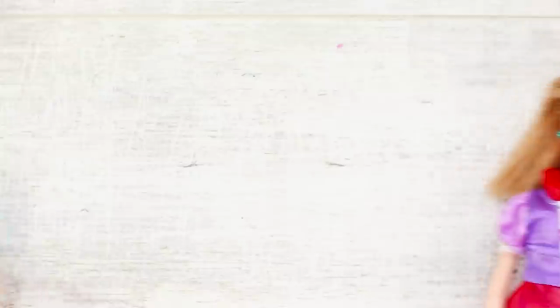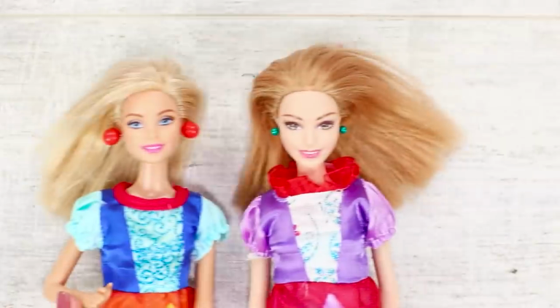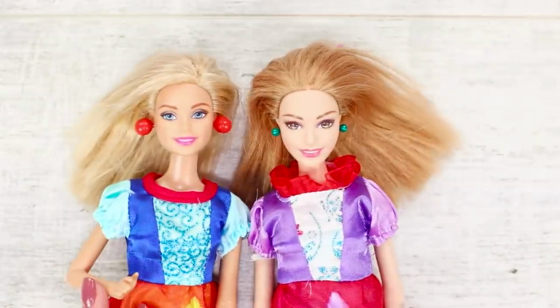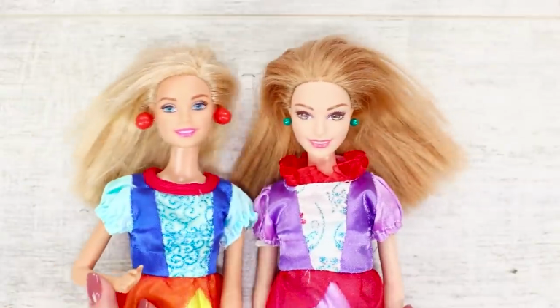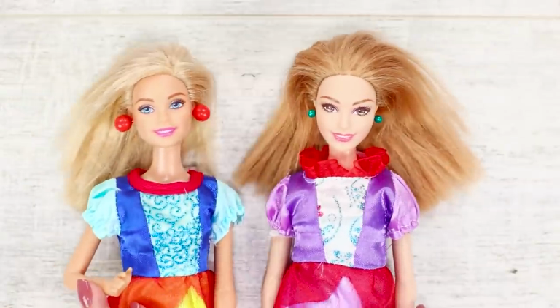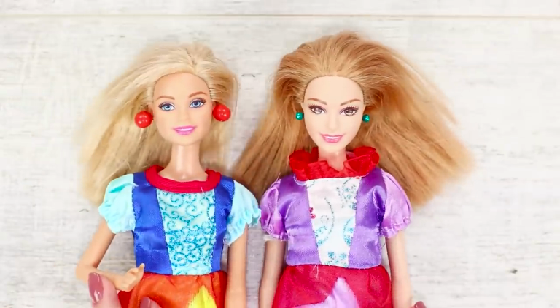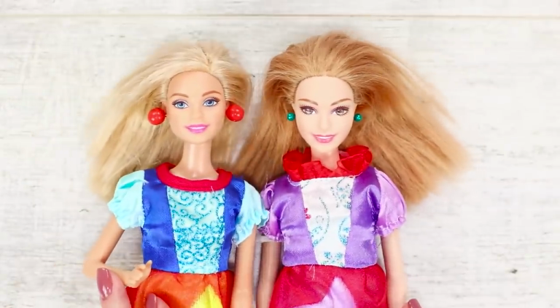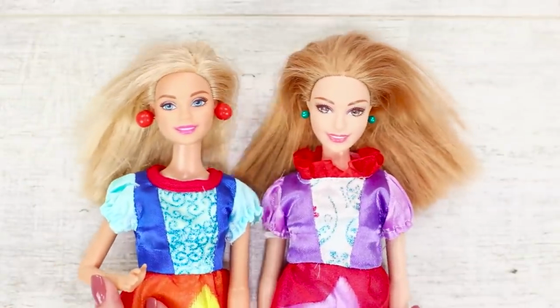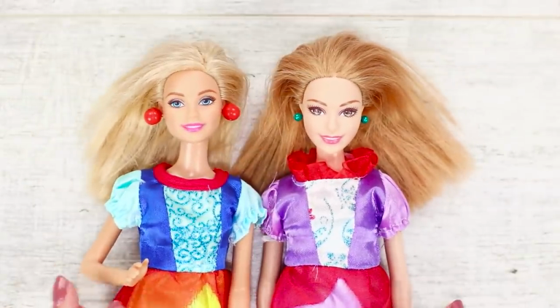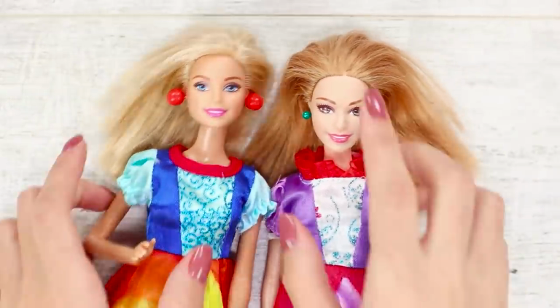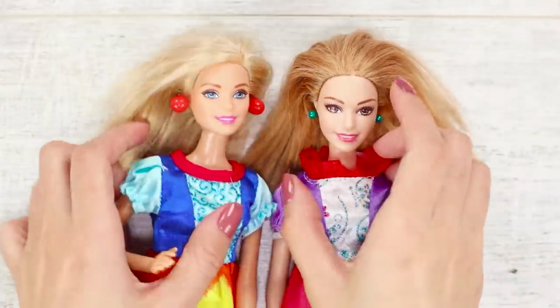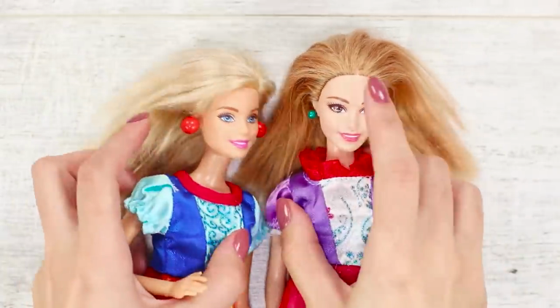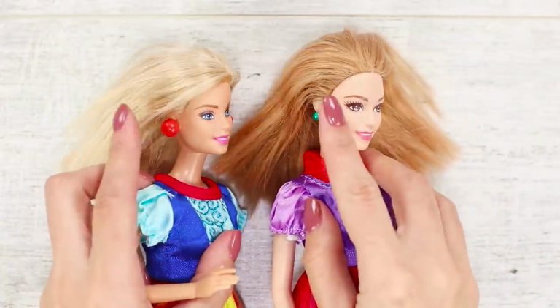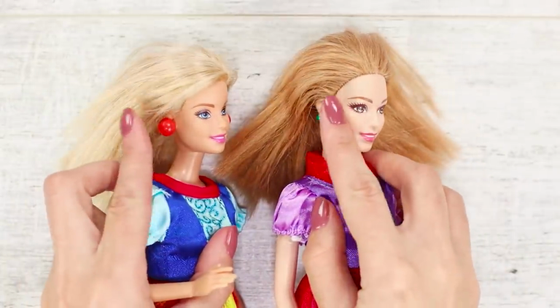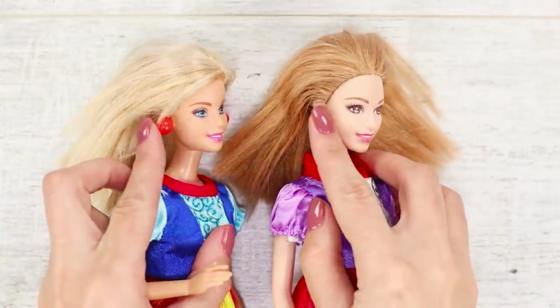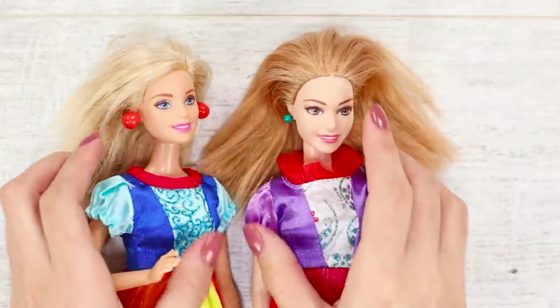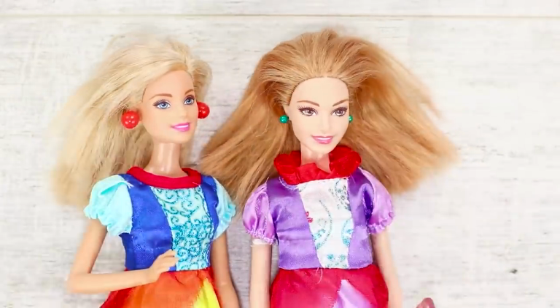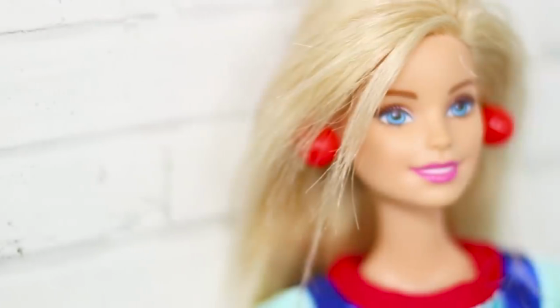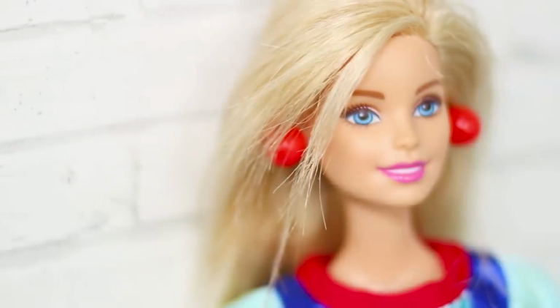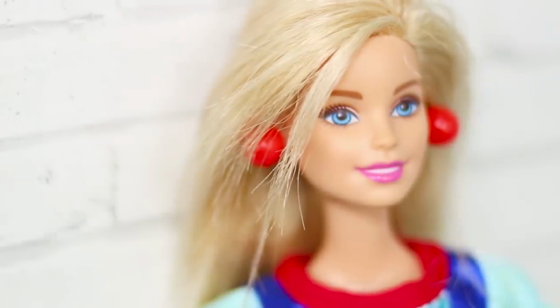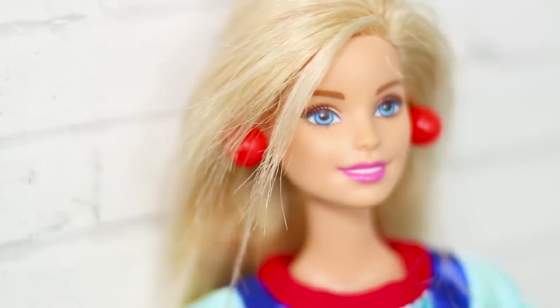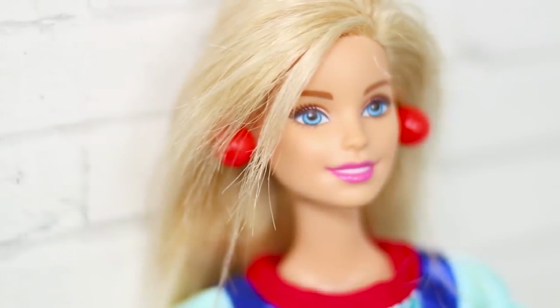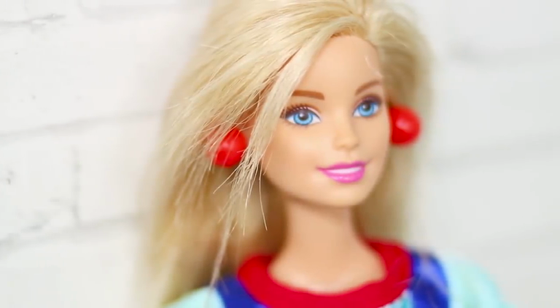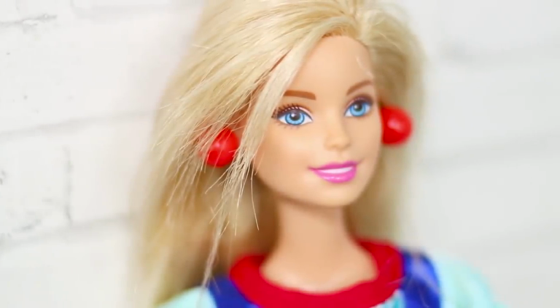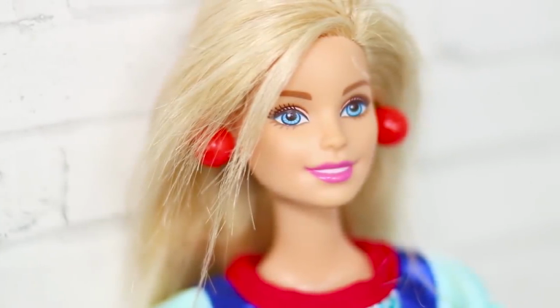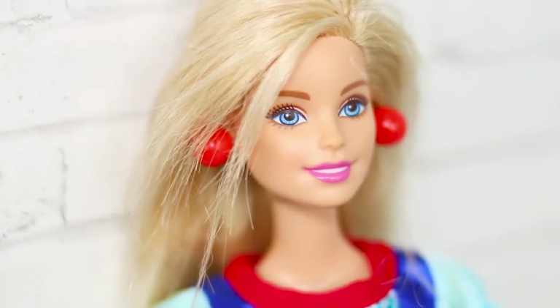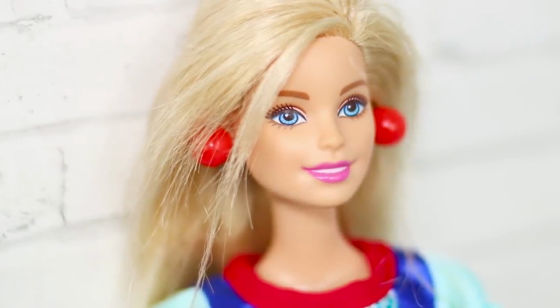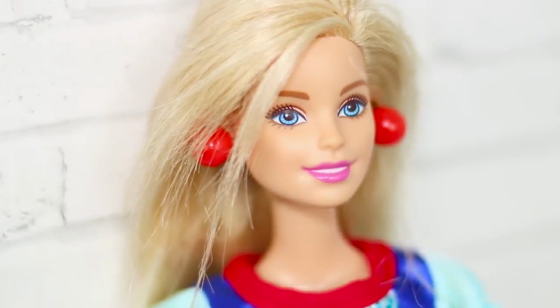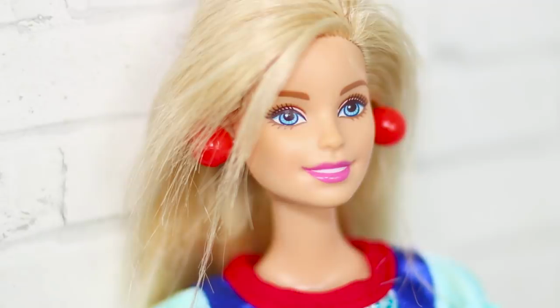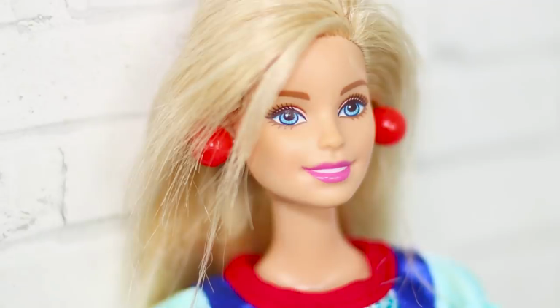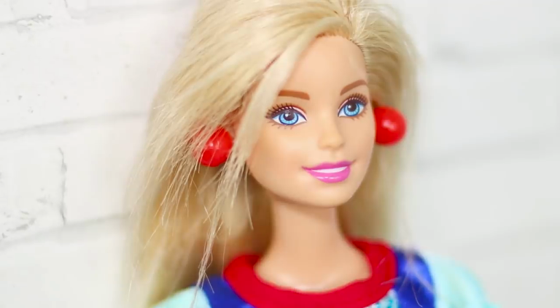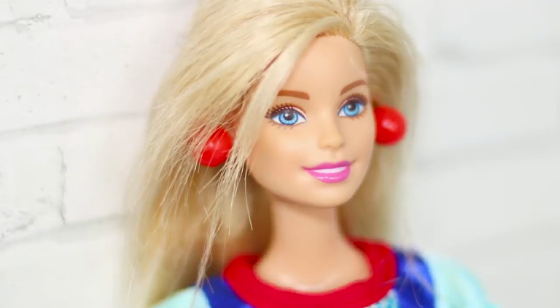What do girls need for happiness? New jewelry, of course! Barbie is so cute with her new bright earrings!